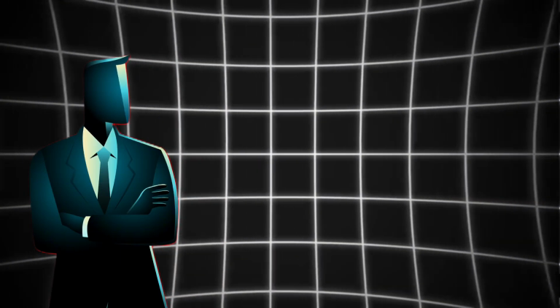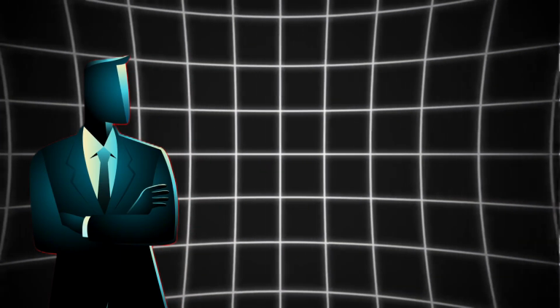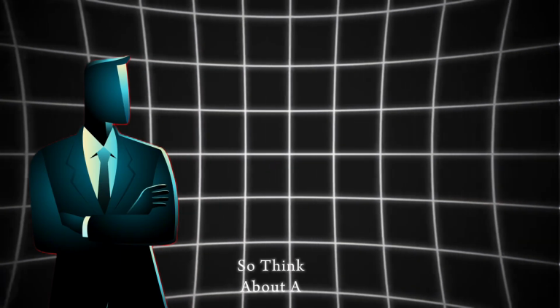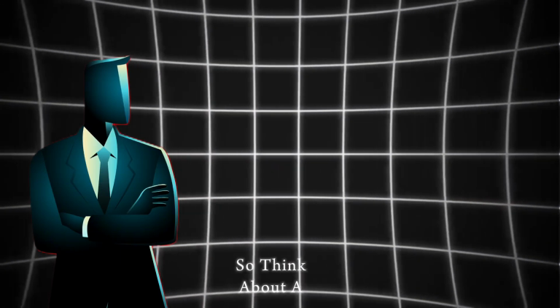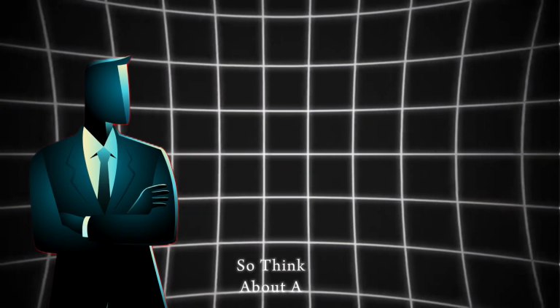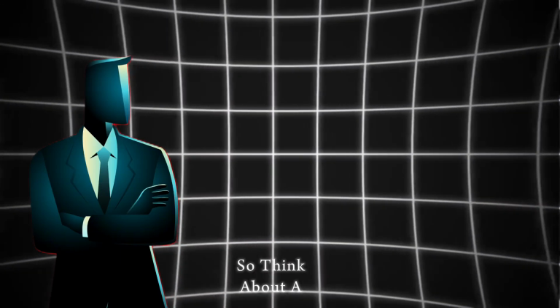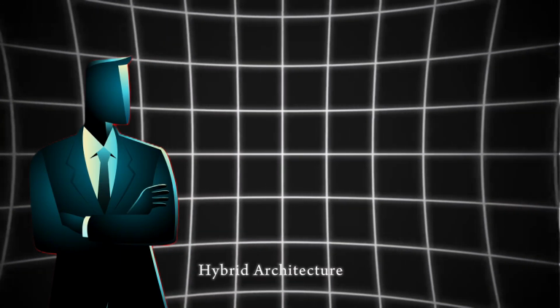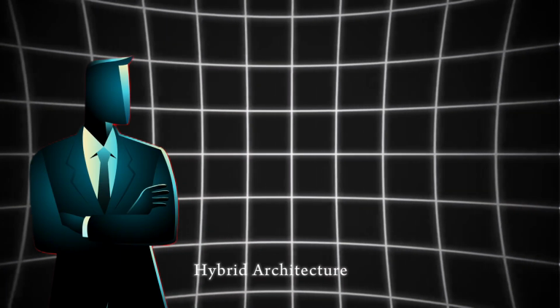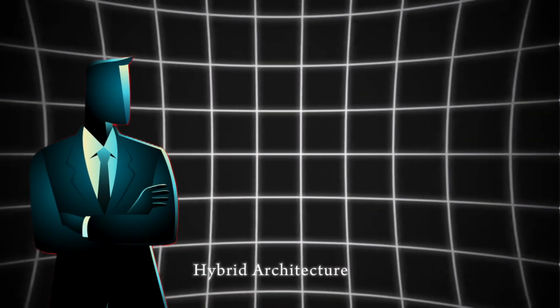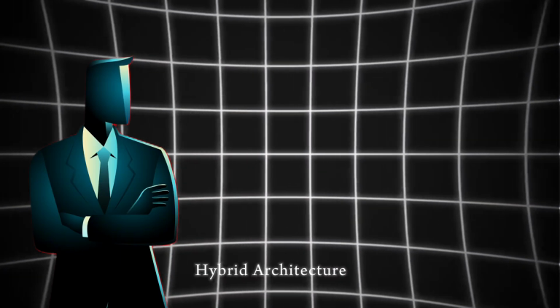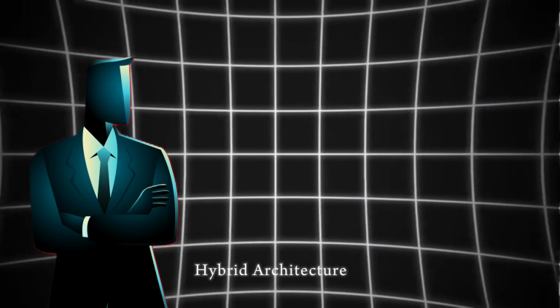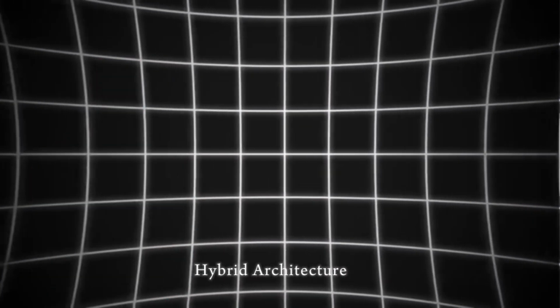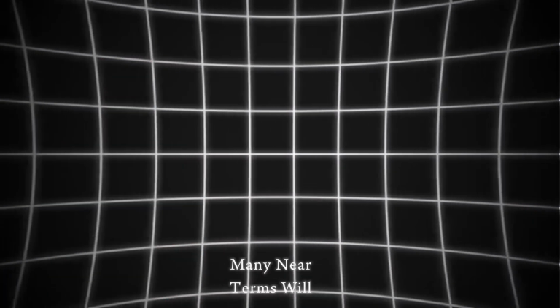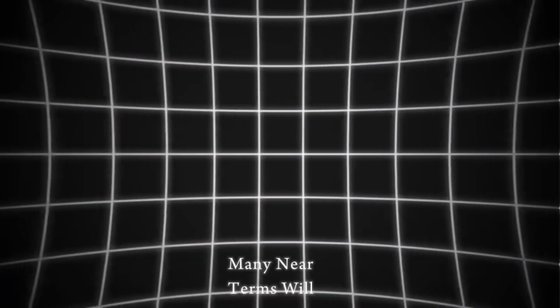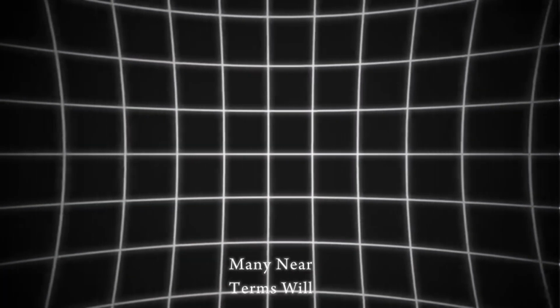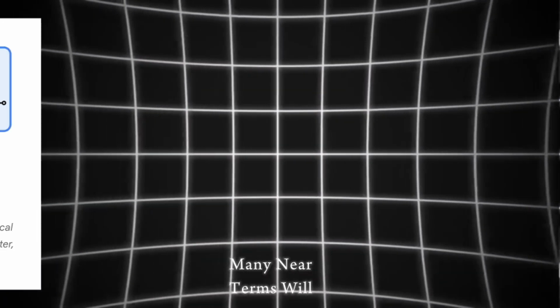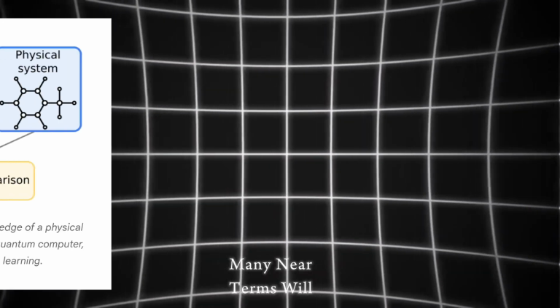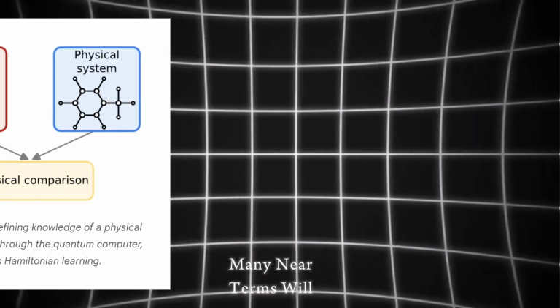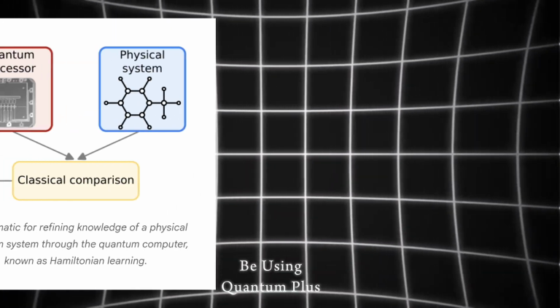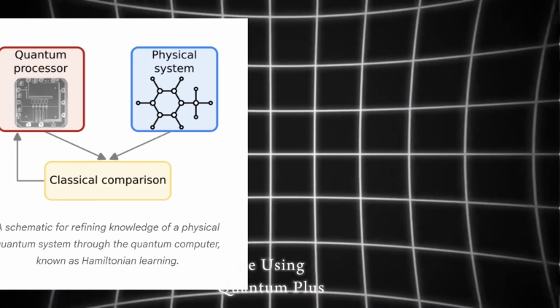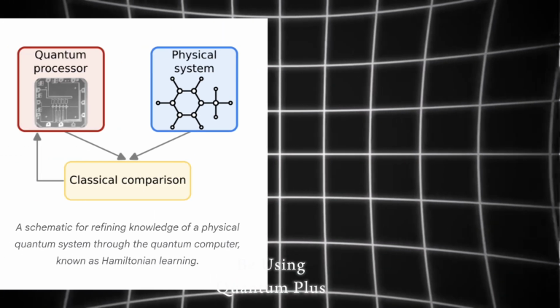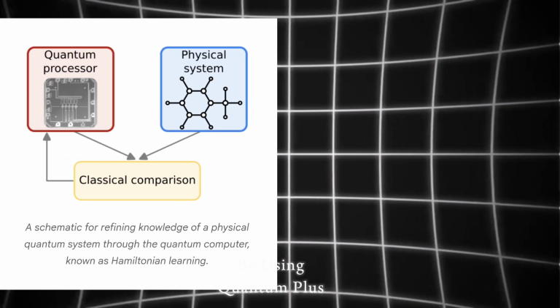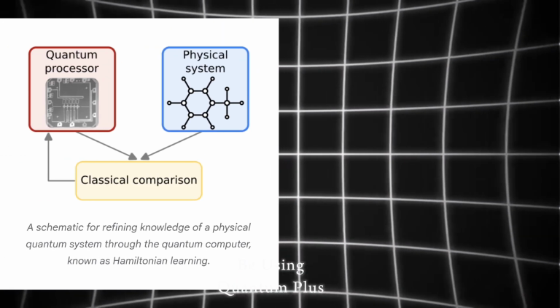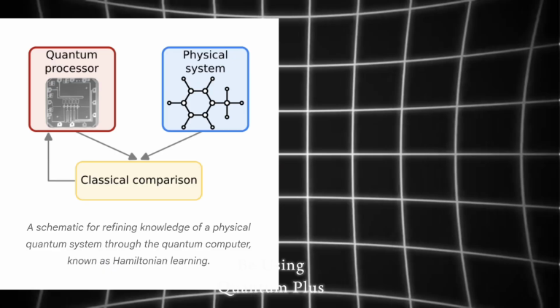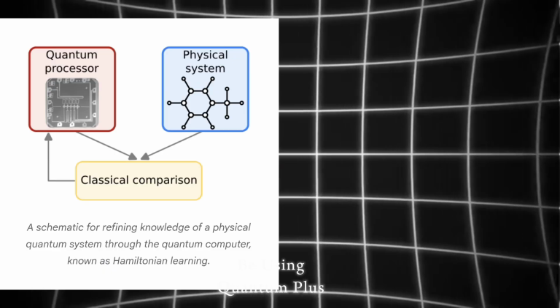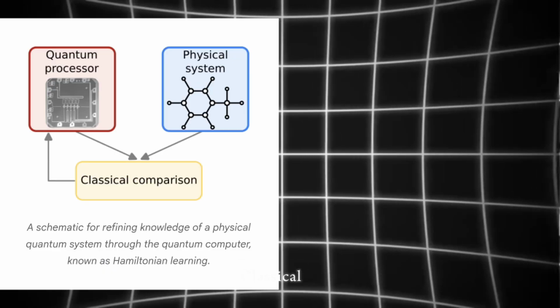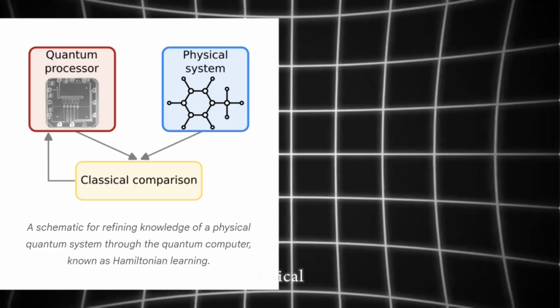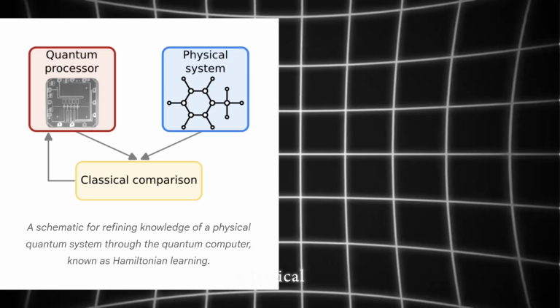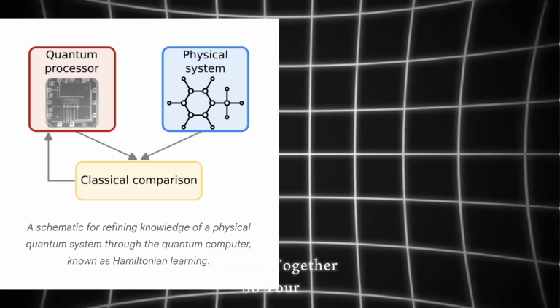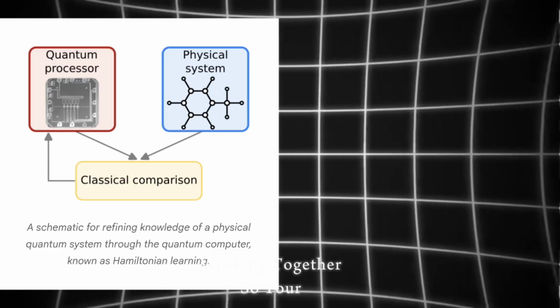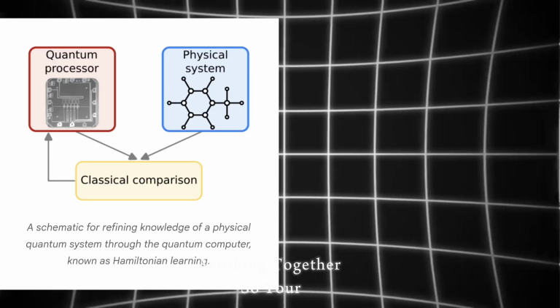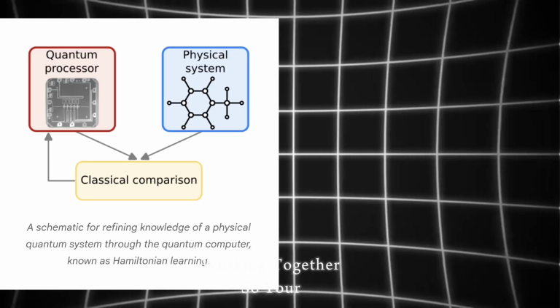Think about hybrid architectures — many near-term applications will use quantum and classical computing working together.